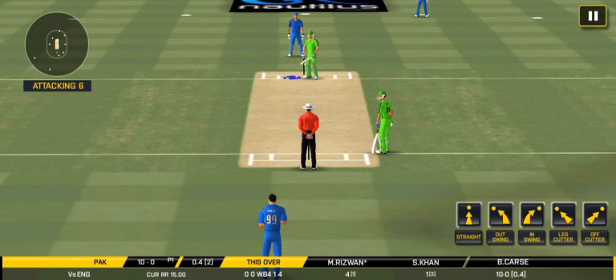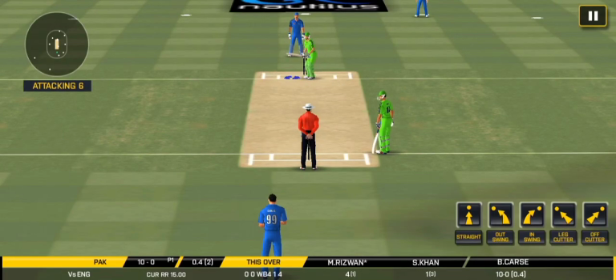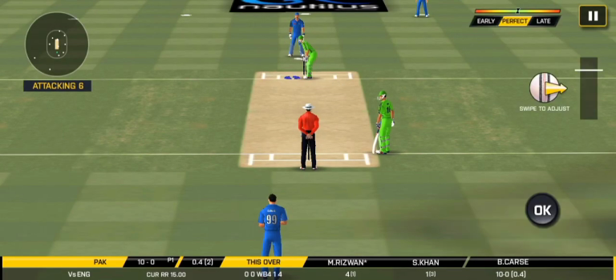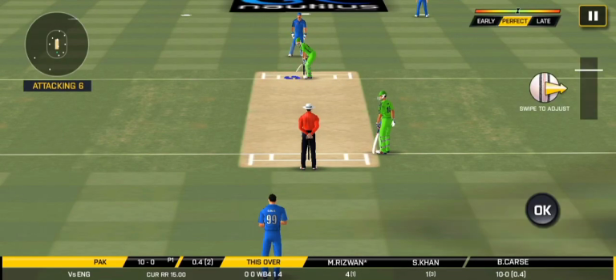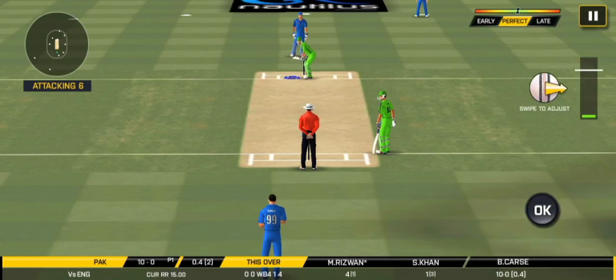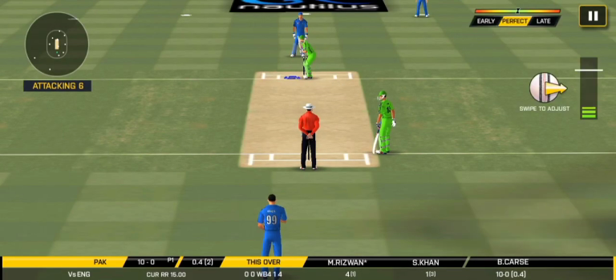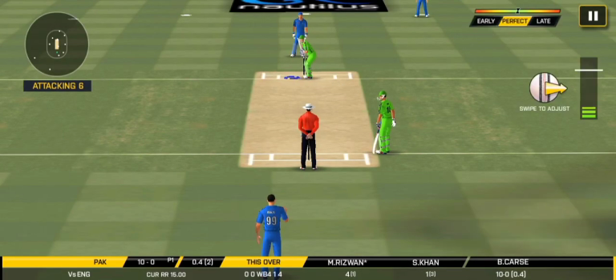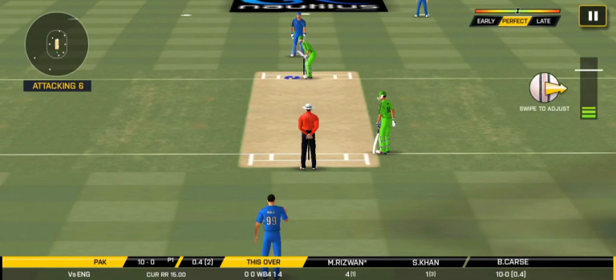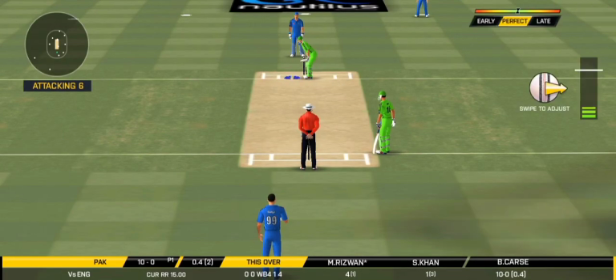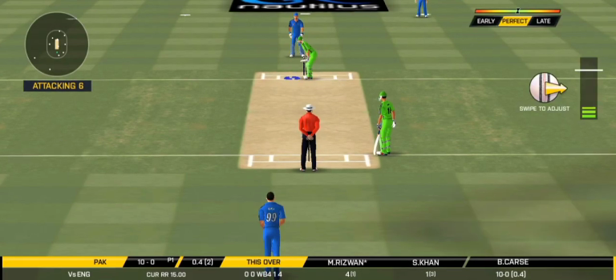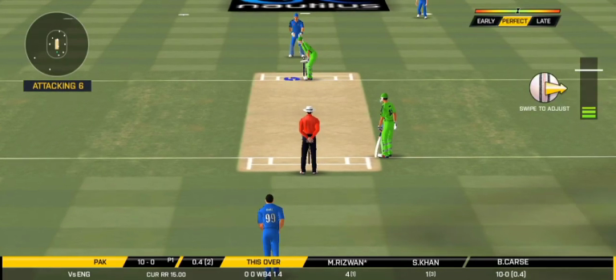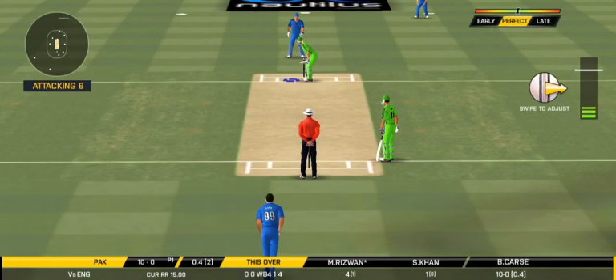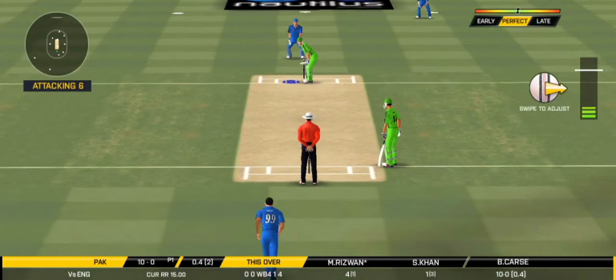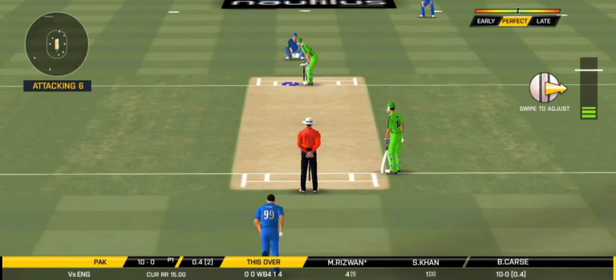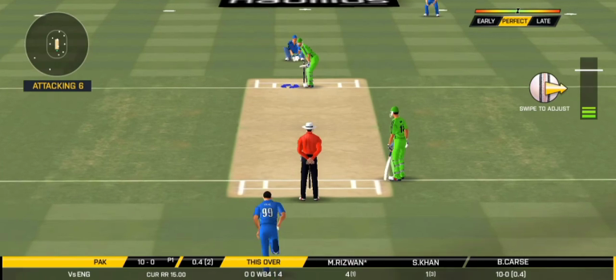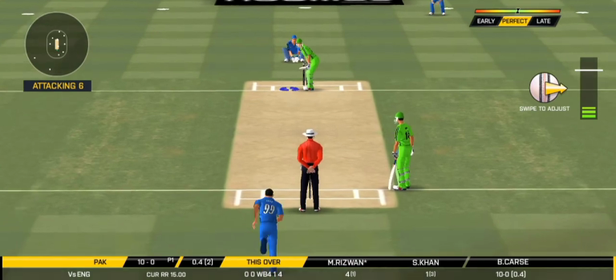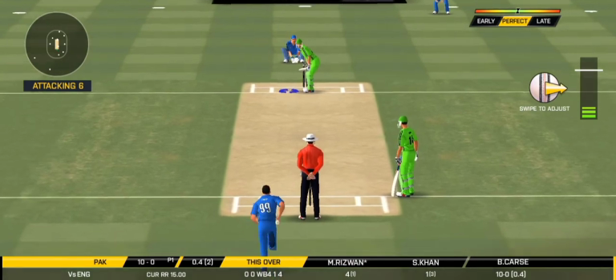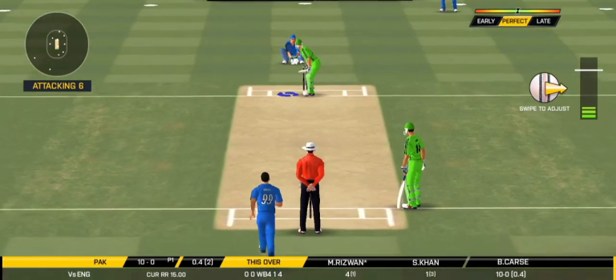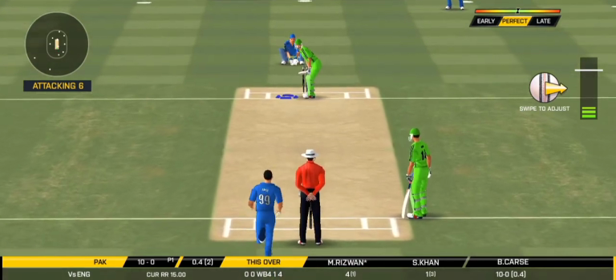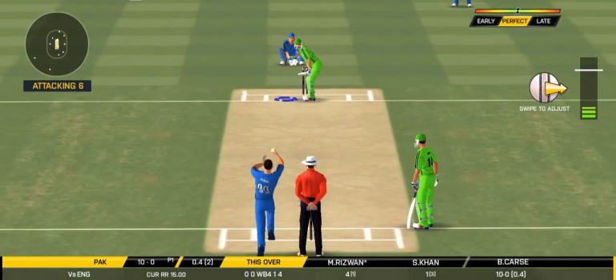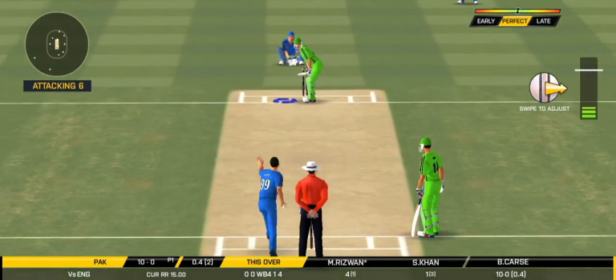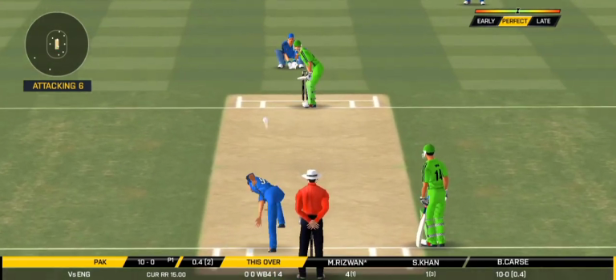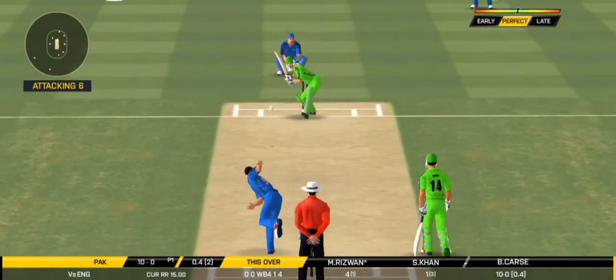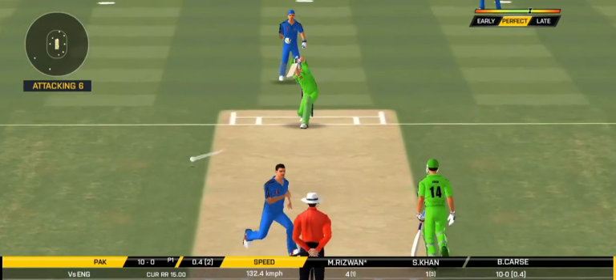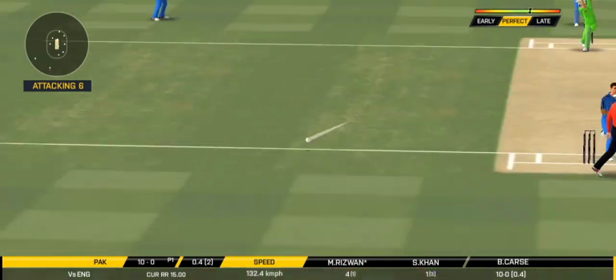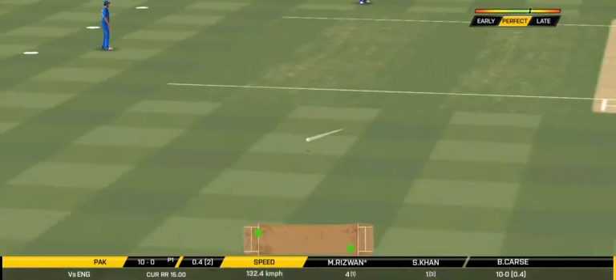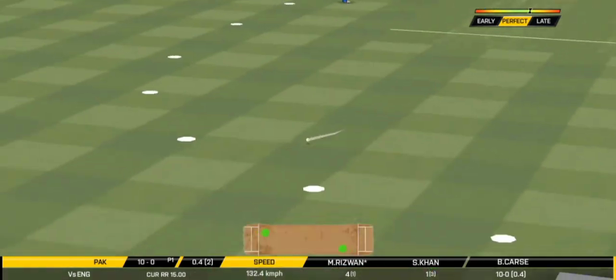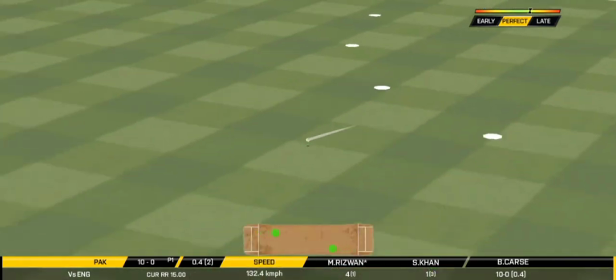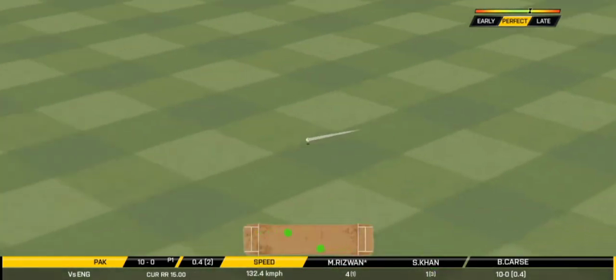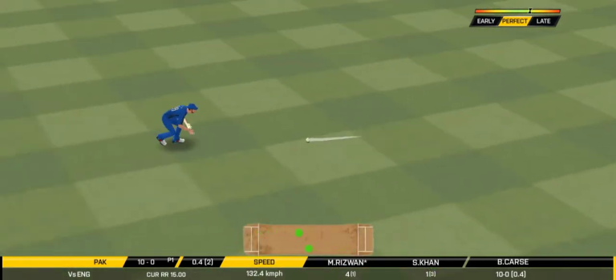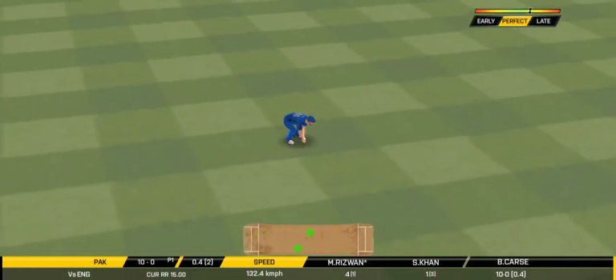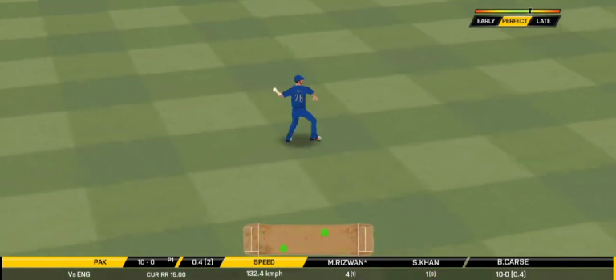Here we go, wonder where the next one is going to fly. Oh, shot, but only a single.